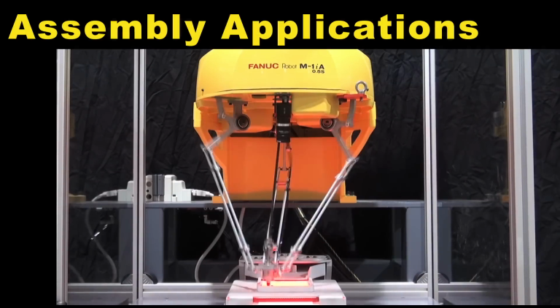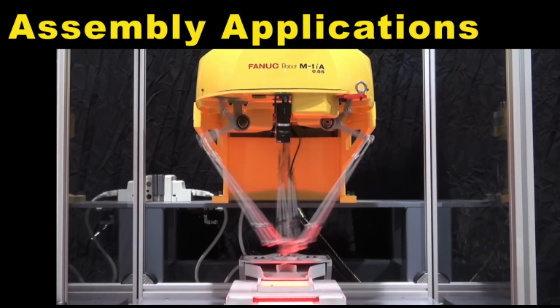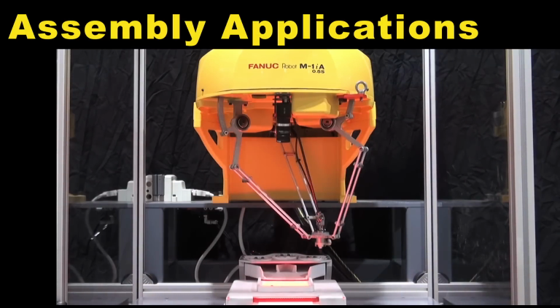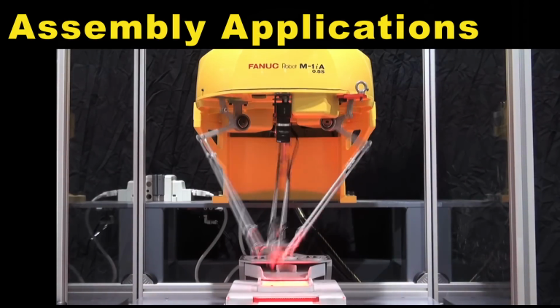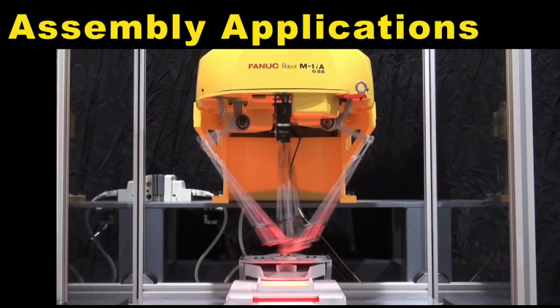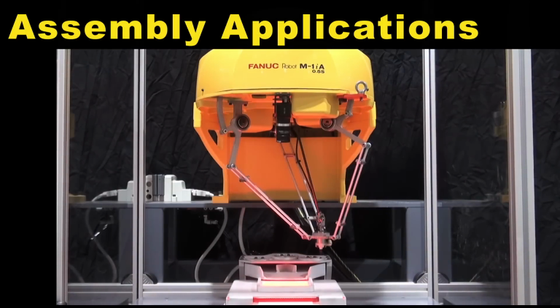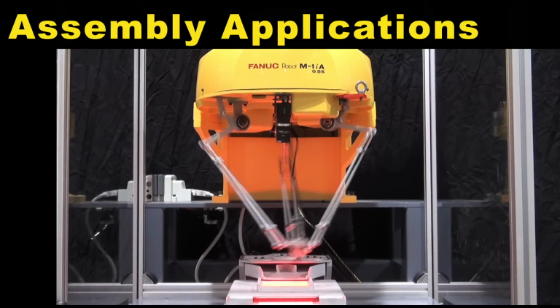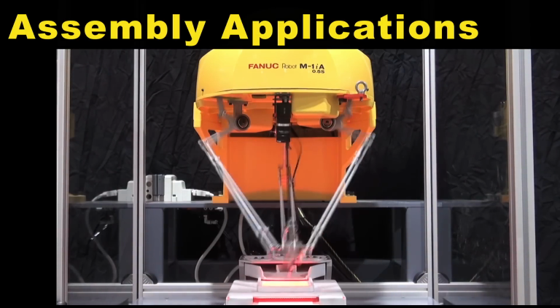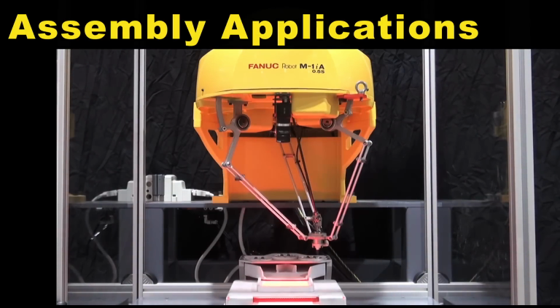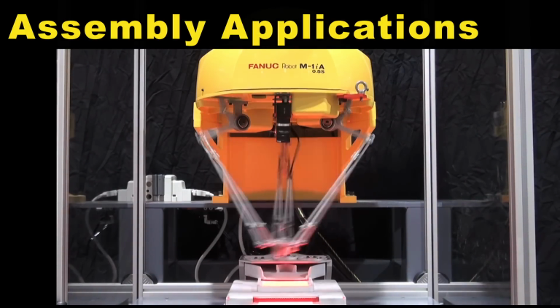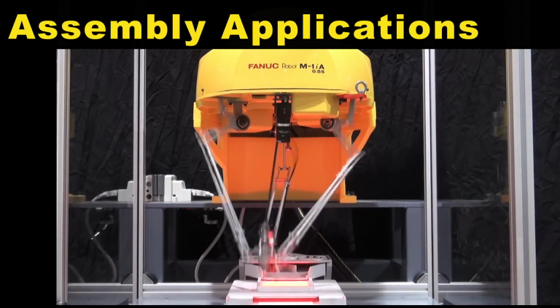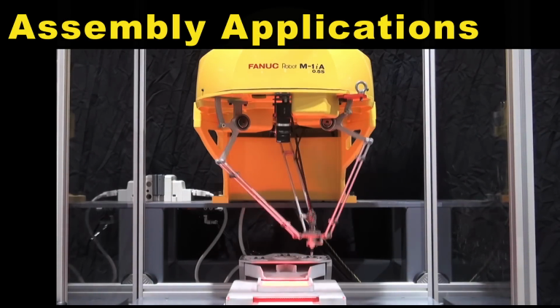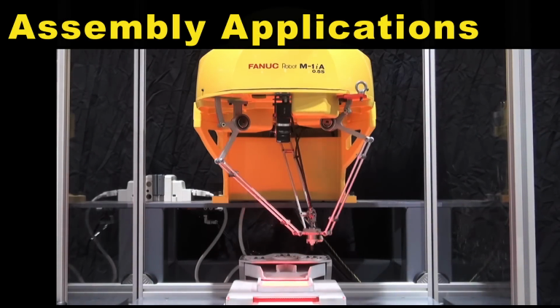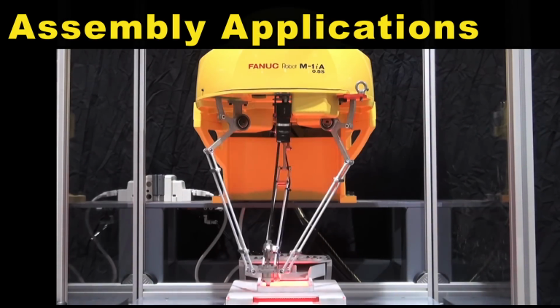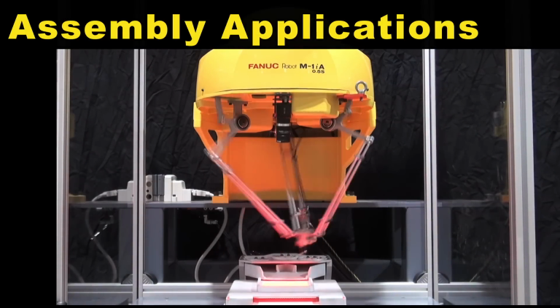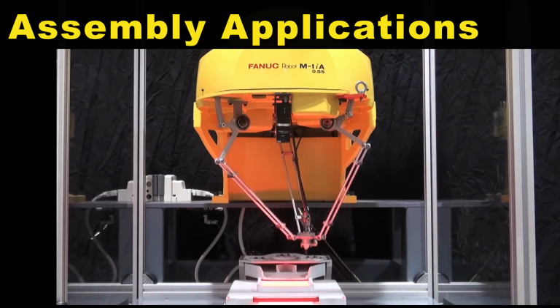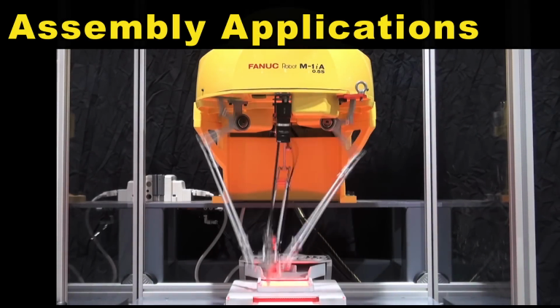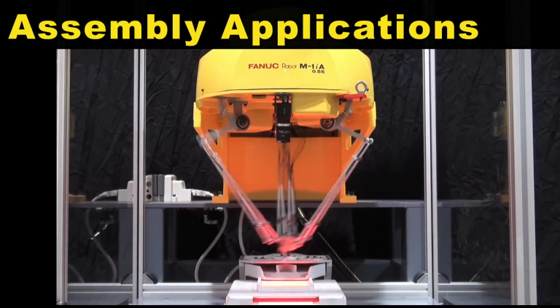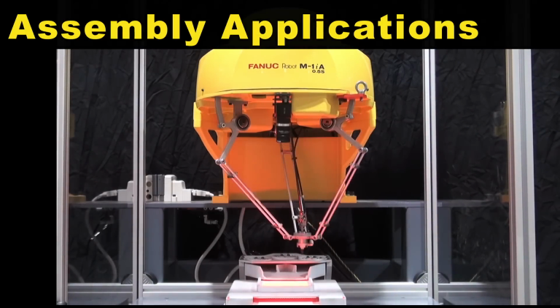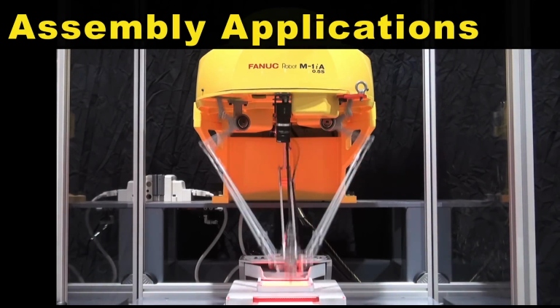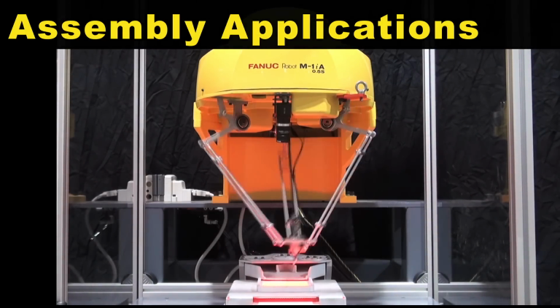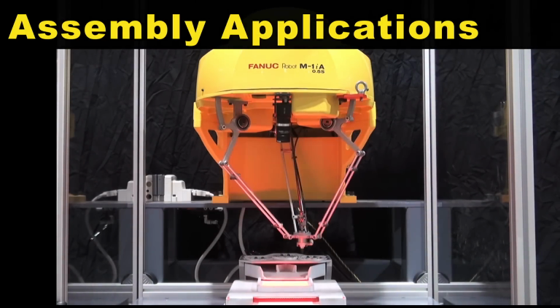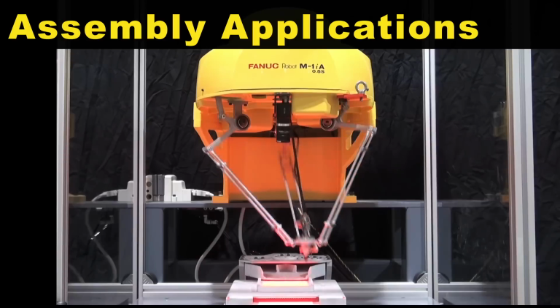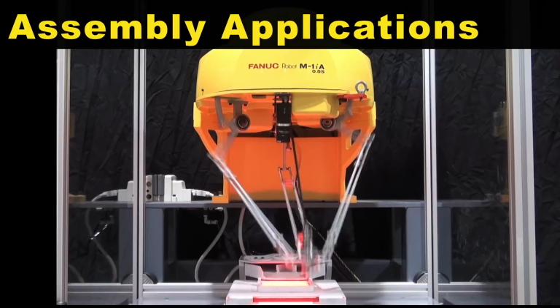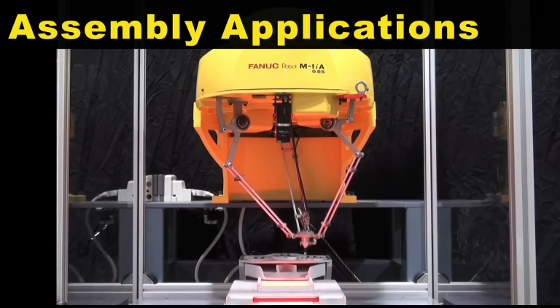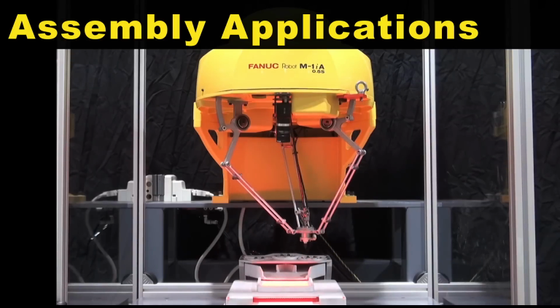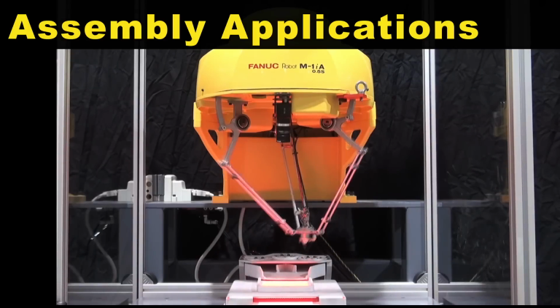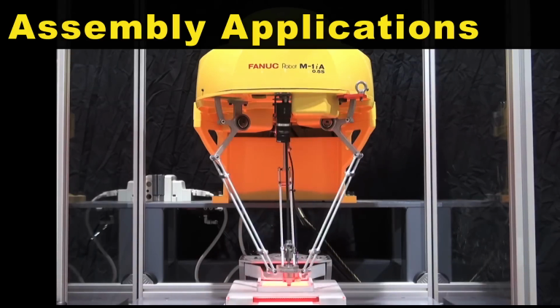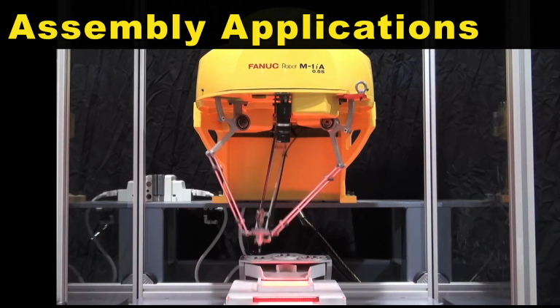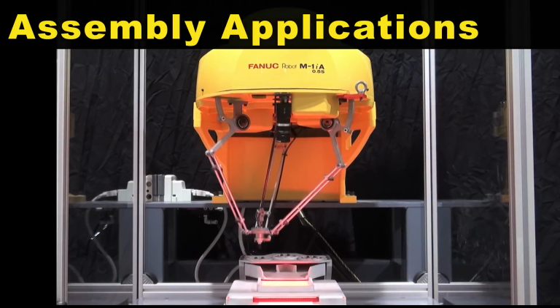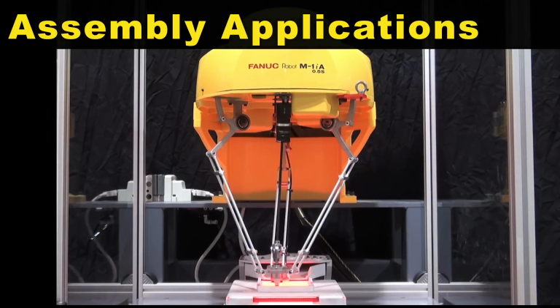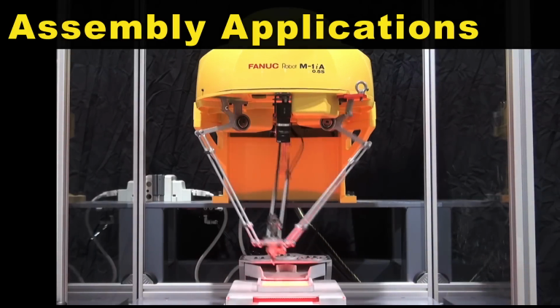The FANUC M1 IA is designed for small part handling, high speed picking, and assembly applications.